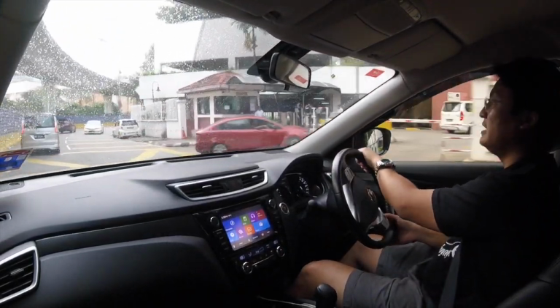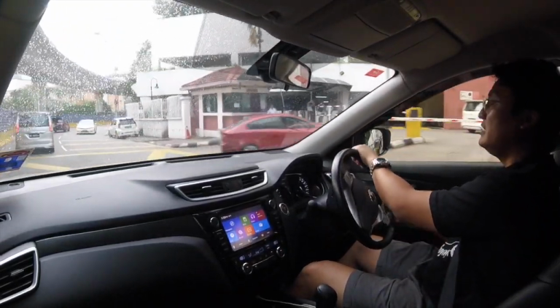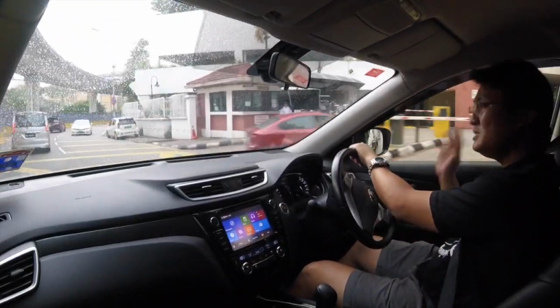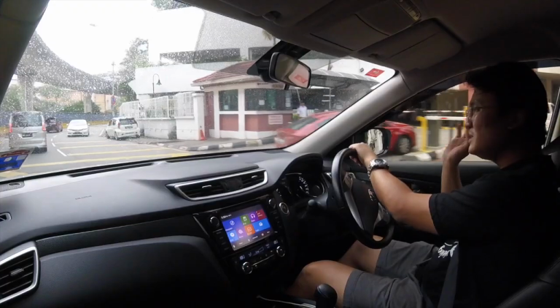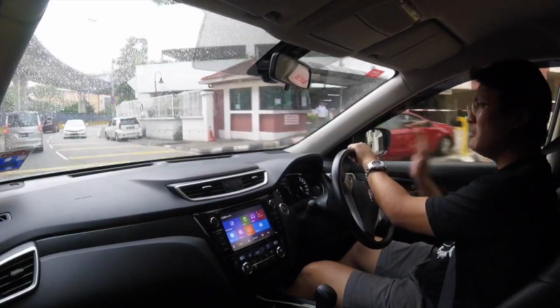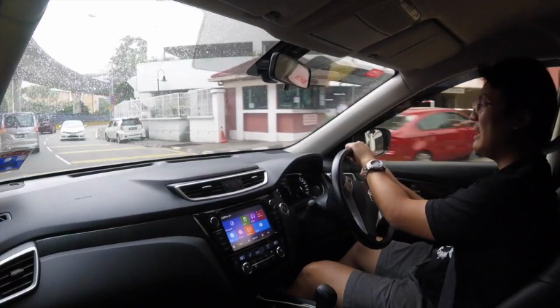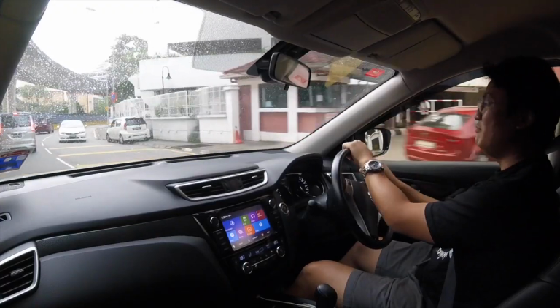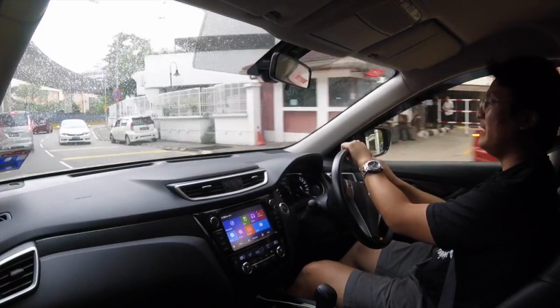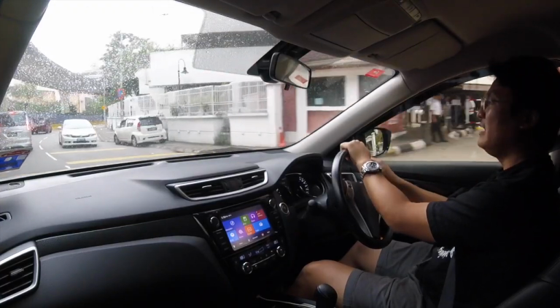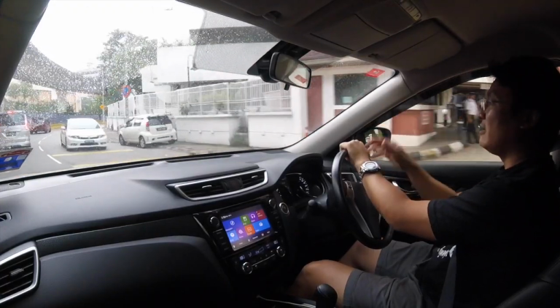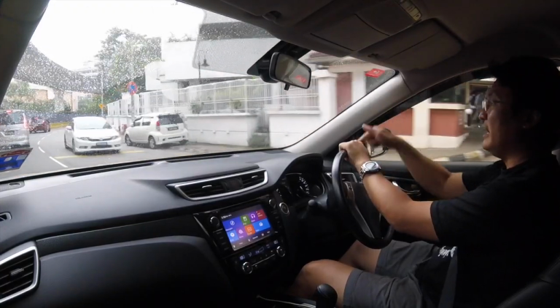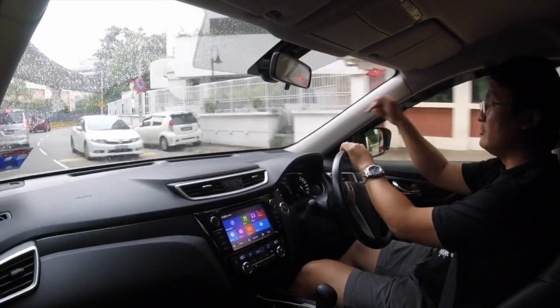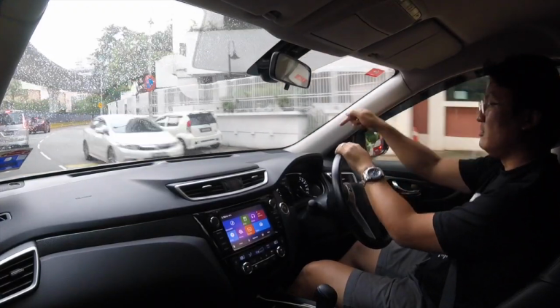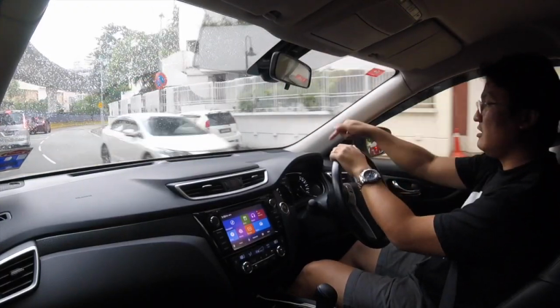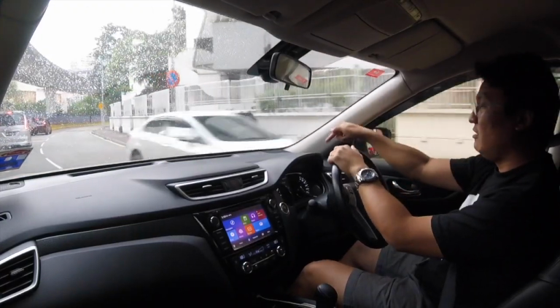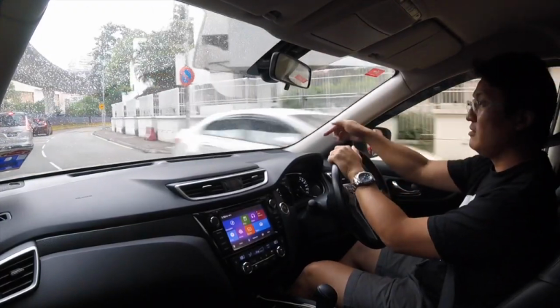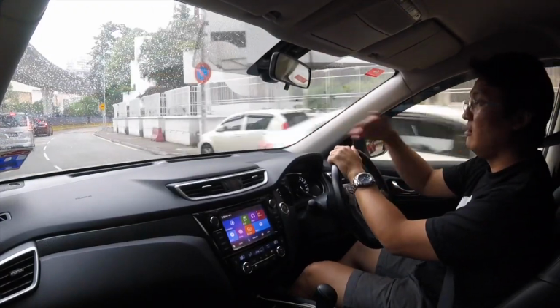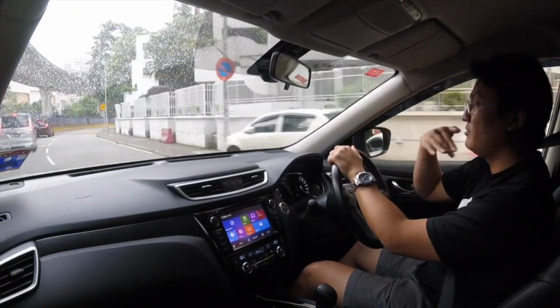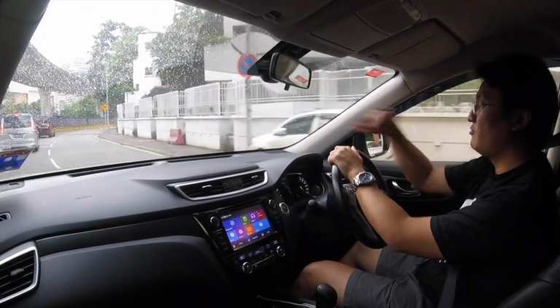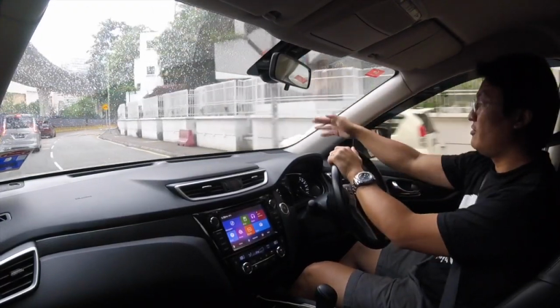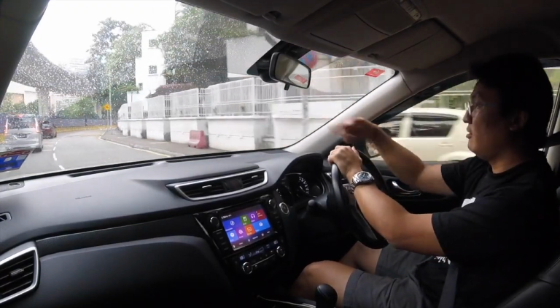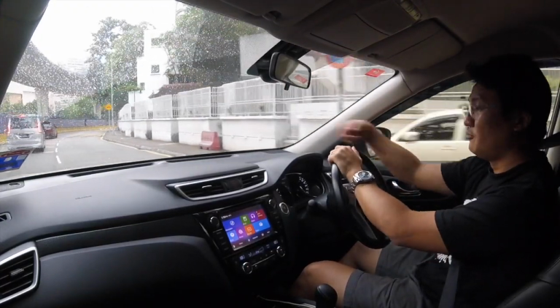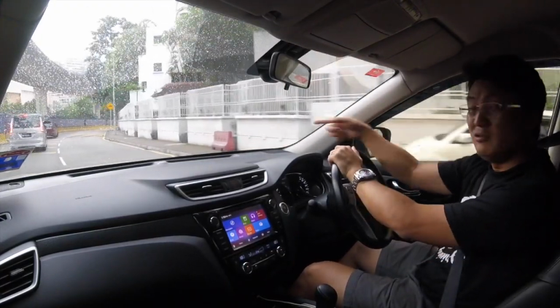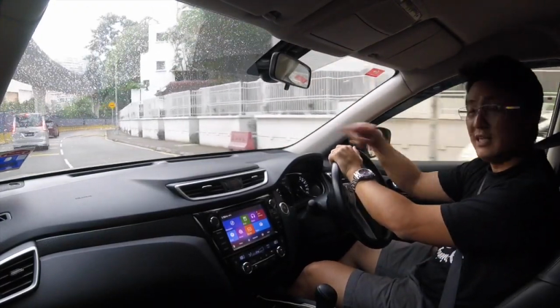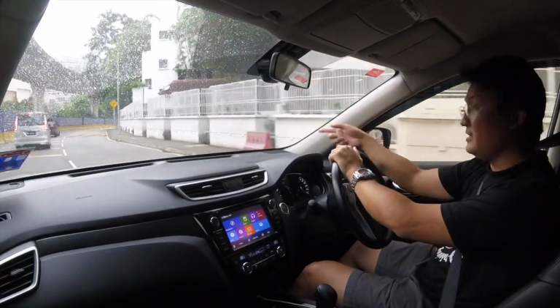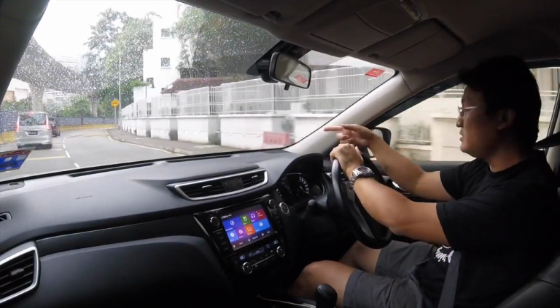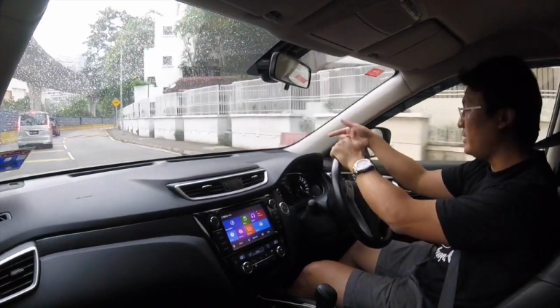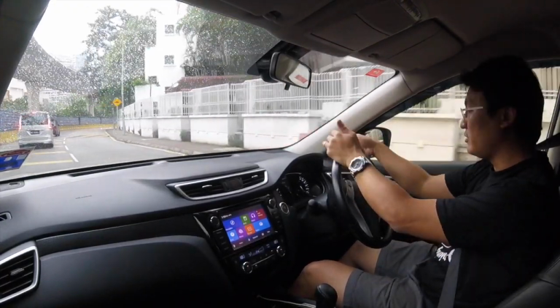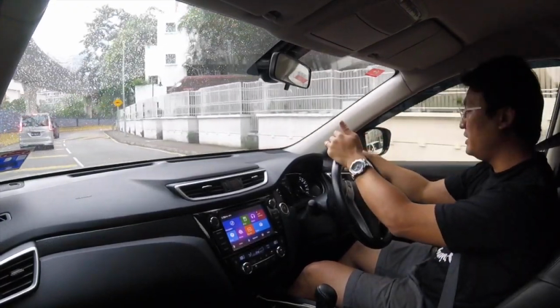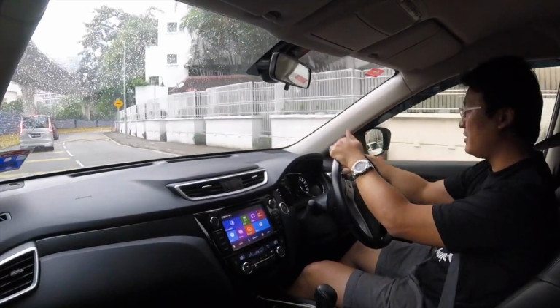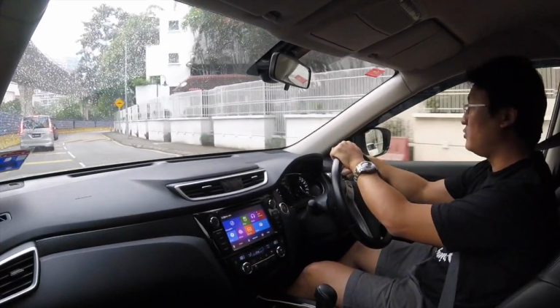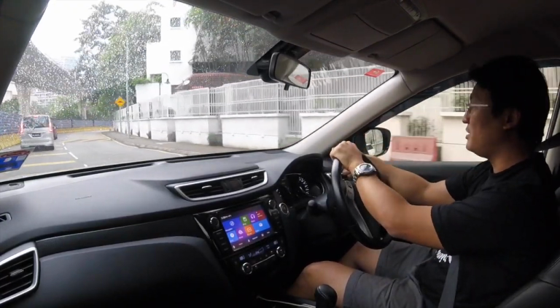On roads like this at 20–30 km/h, throttle response is immediate — it goes right away. It's only on the highway at full revs where you really have to wait for the car's speed to catch up to where the engine's revving.